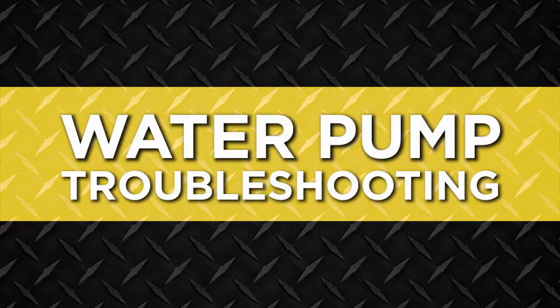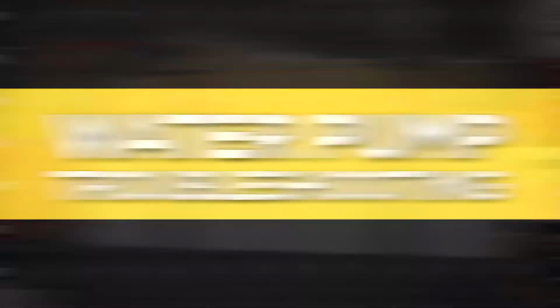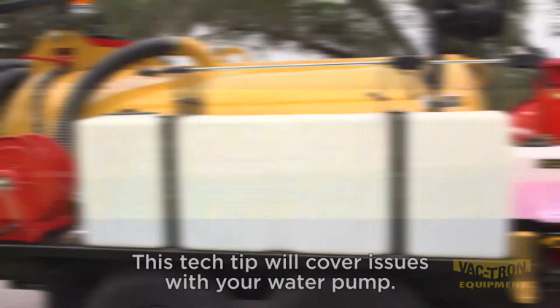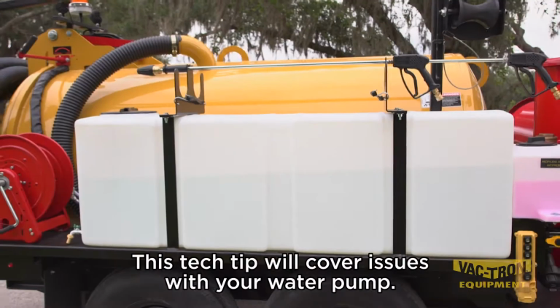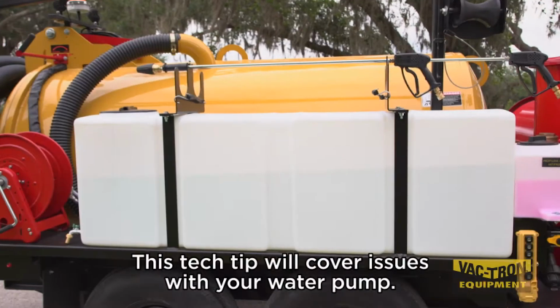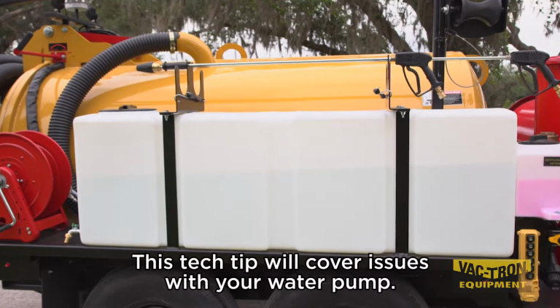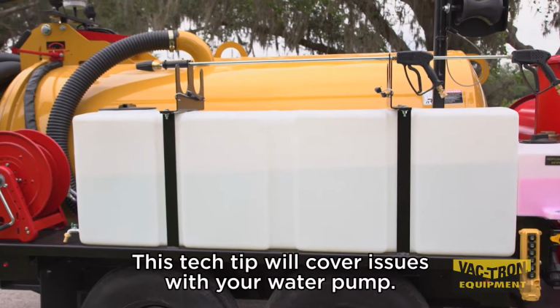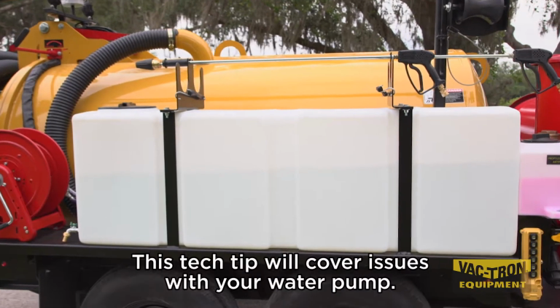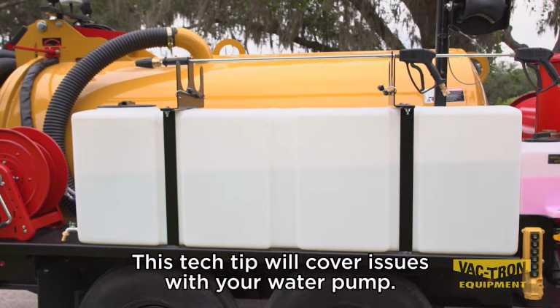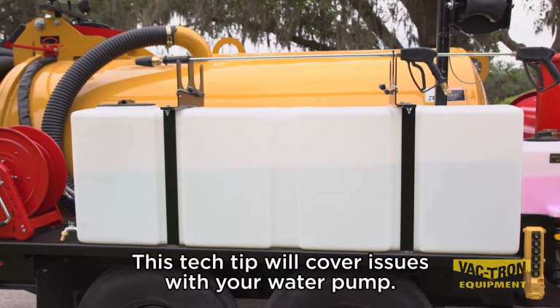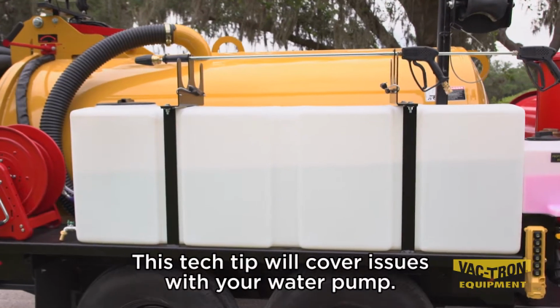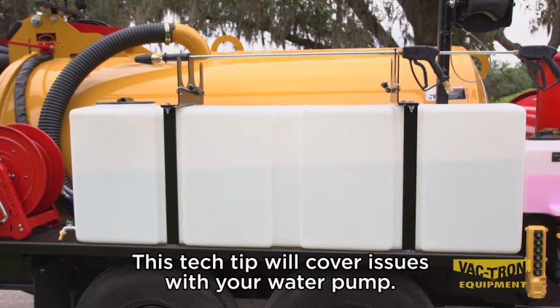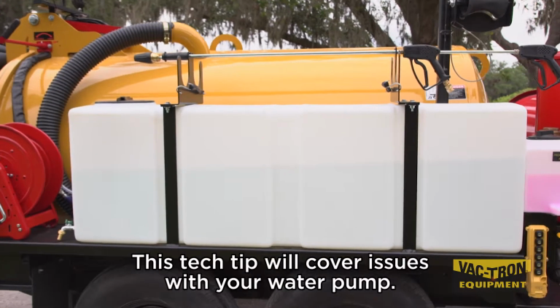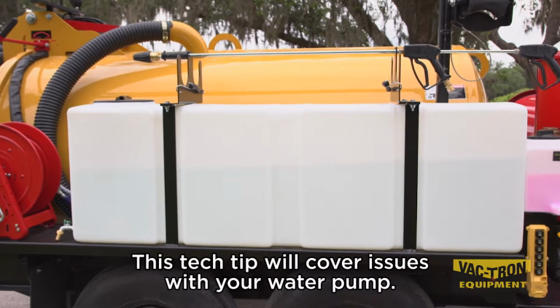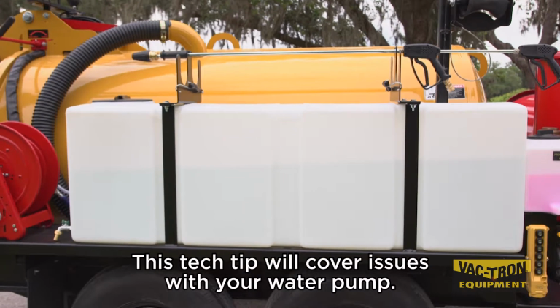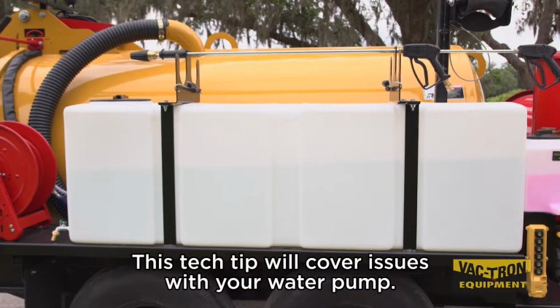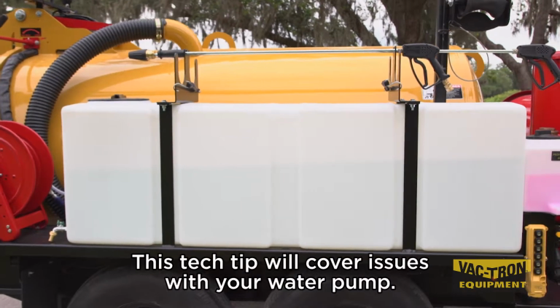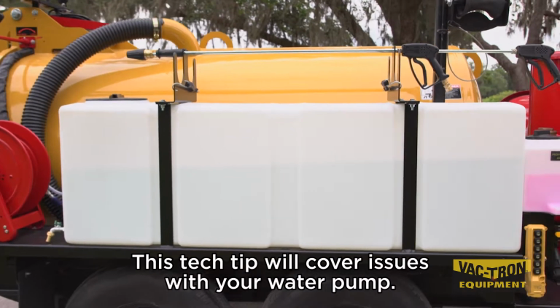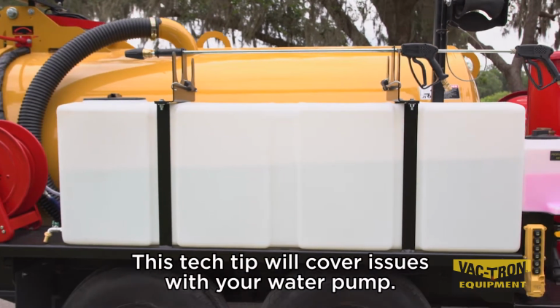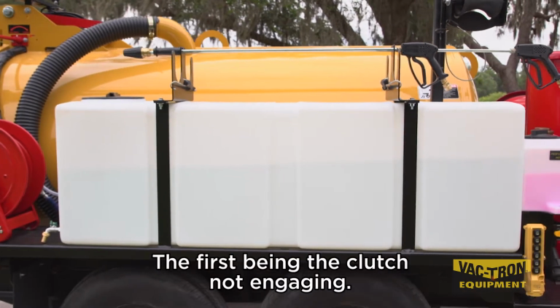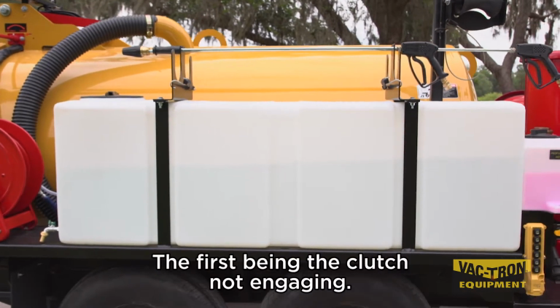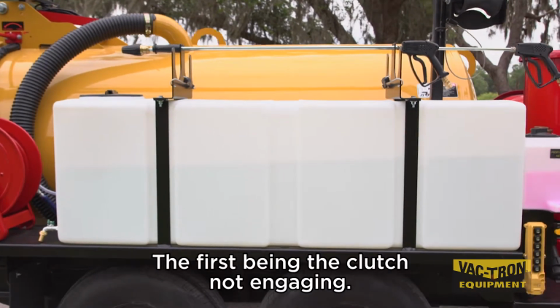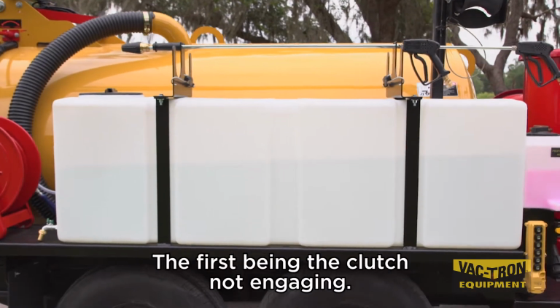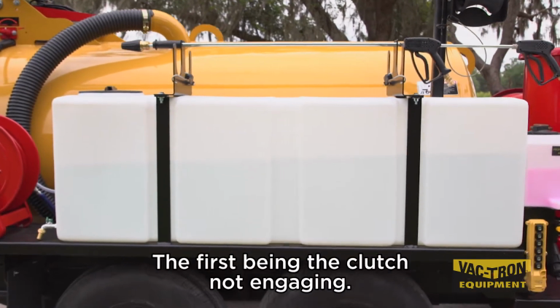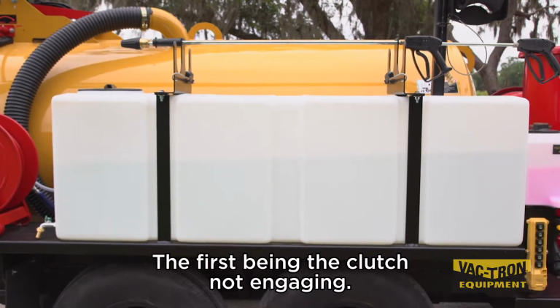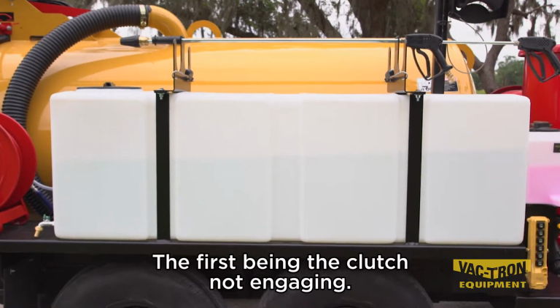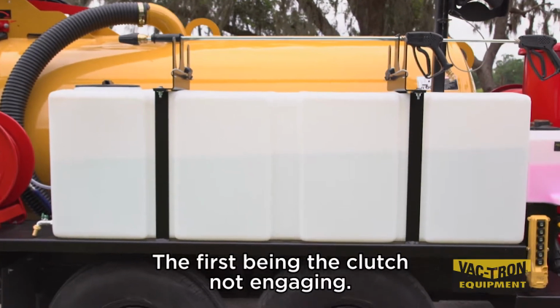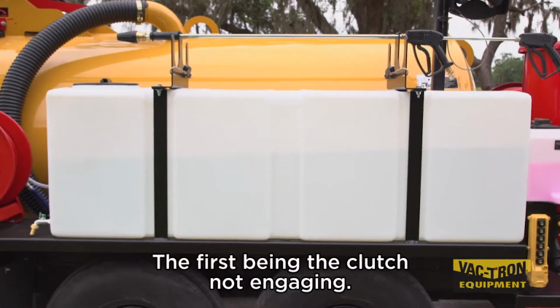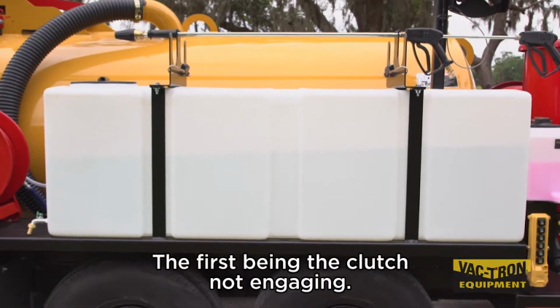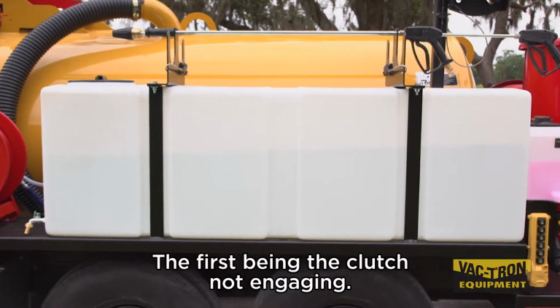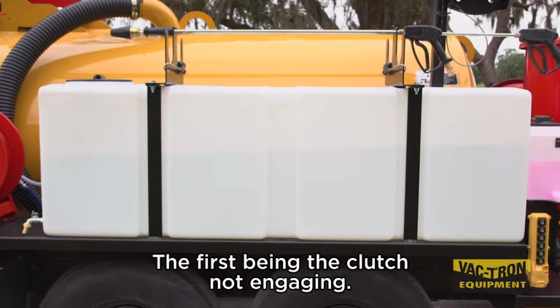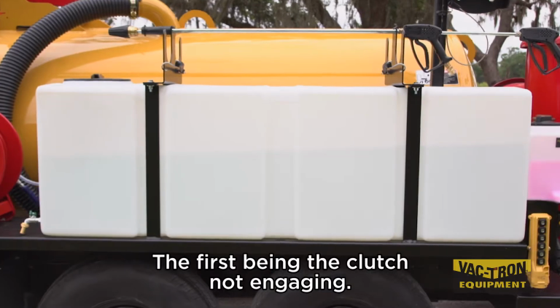This tech tip will cover issues with your water pump, the first being the clutch not engaging.